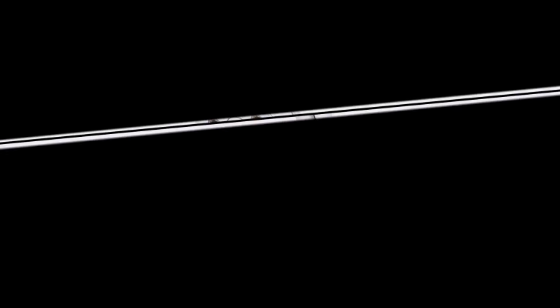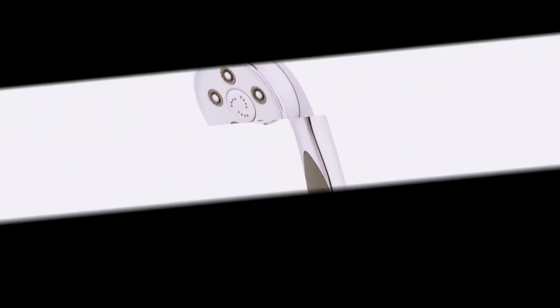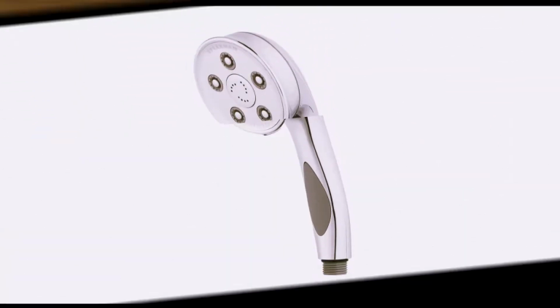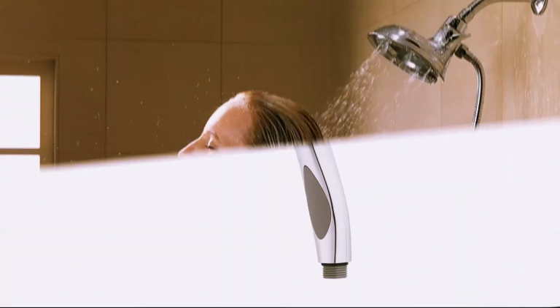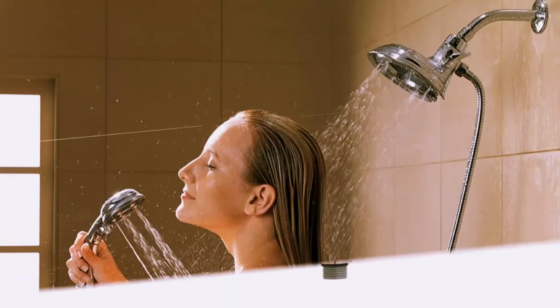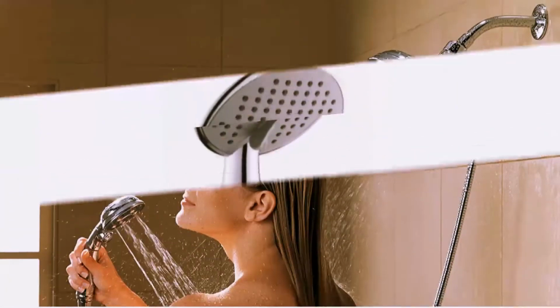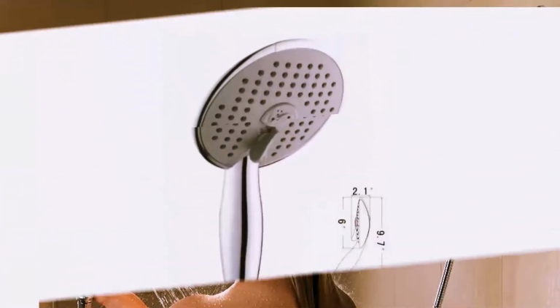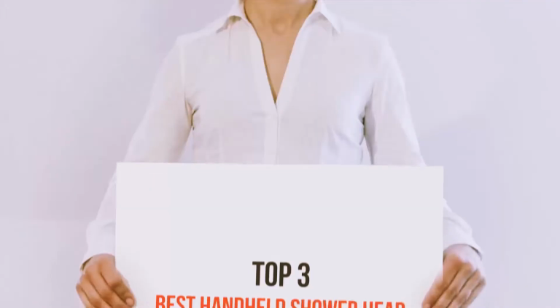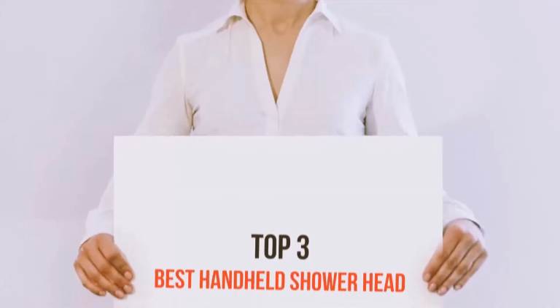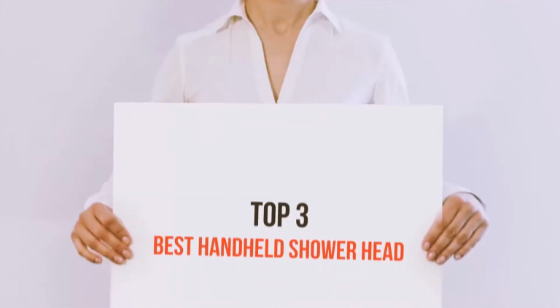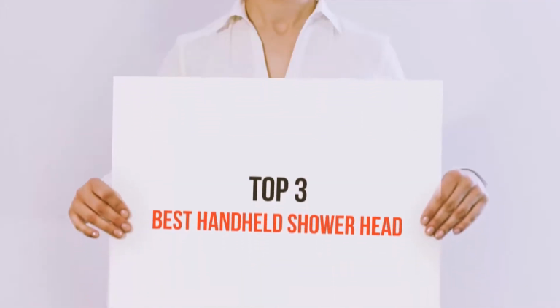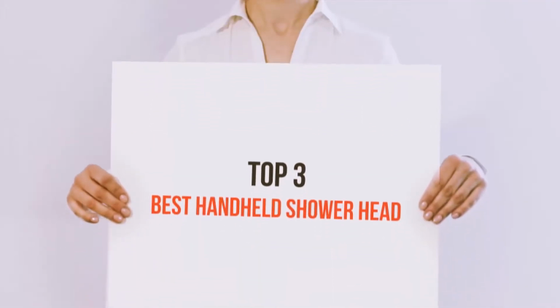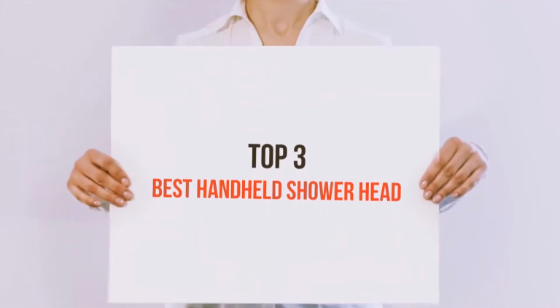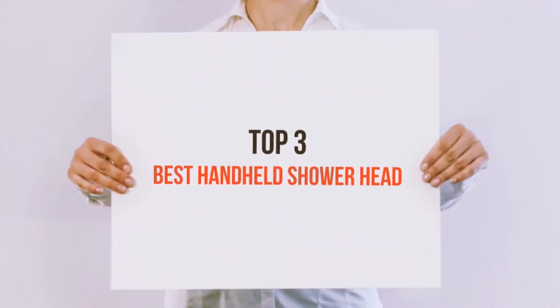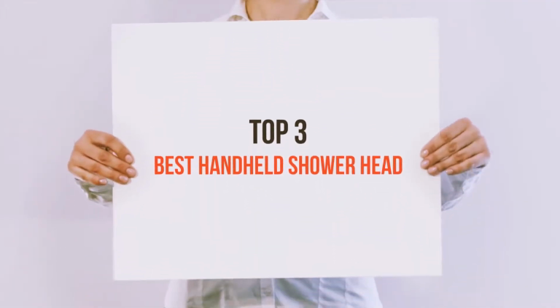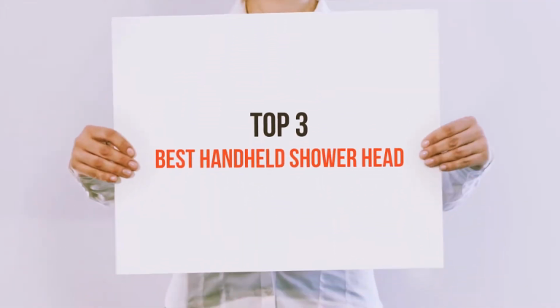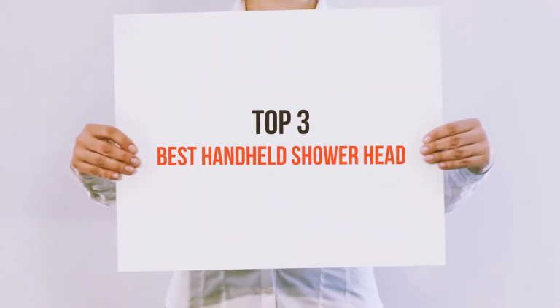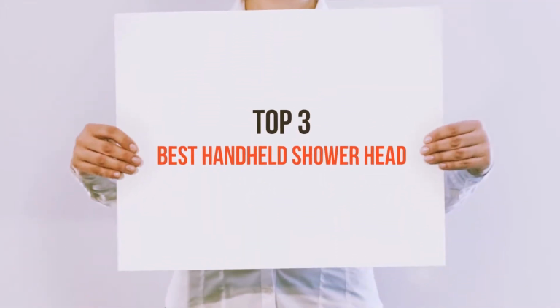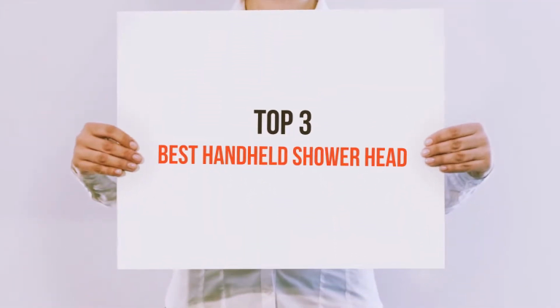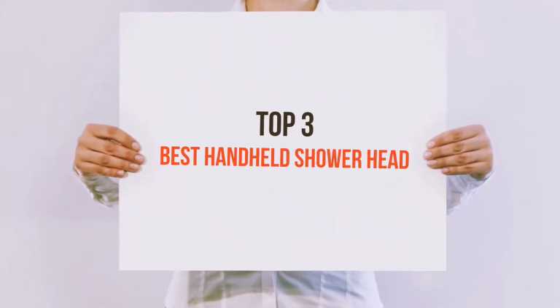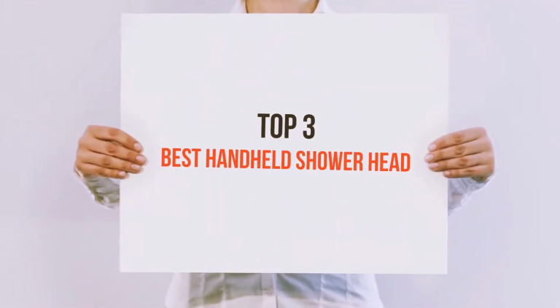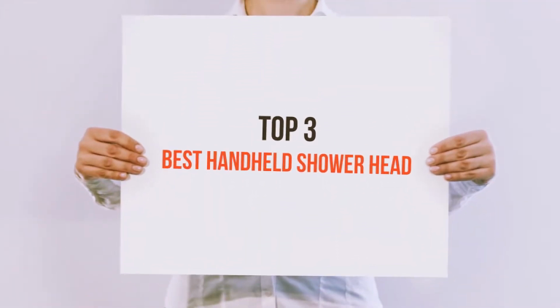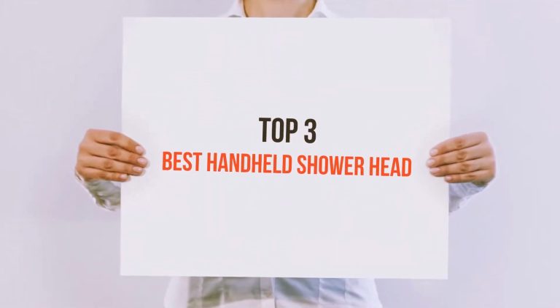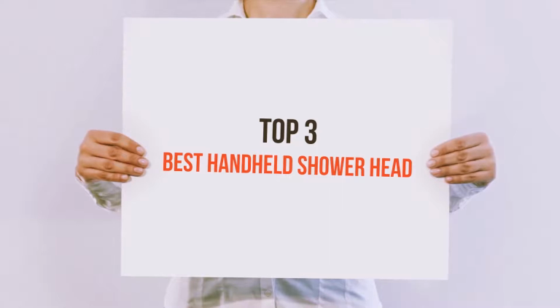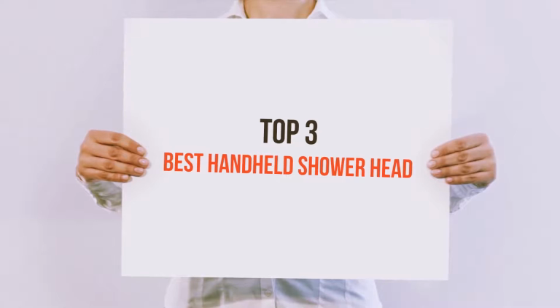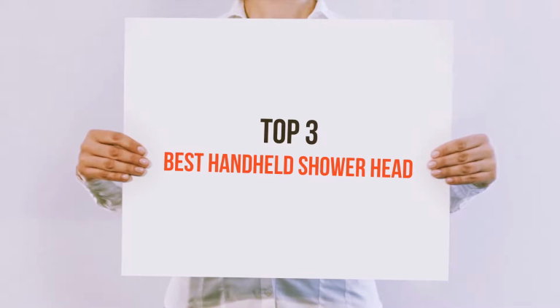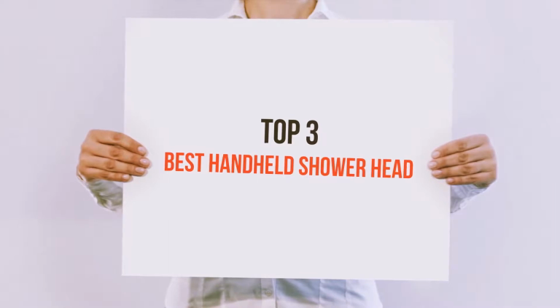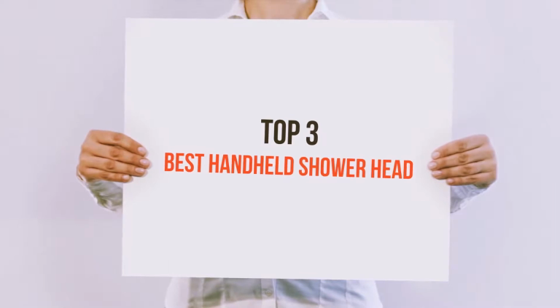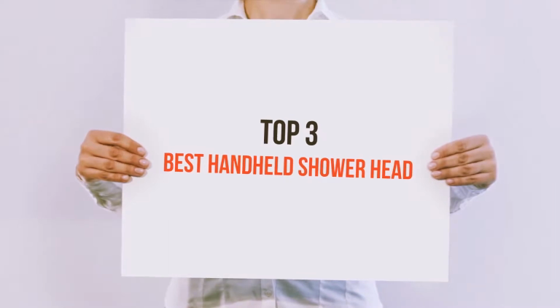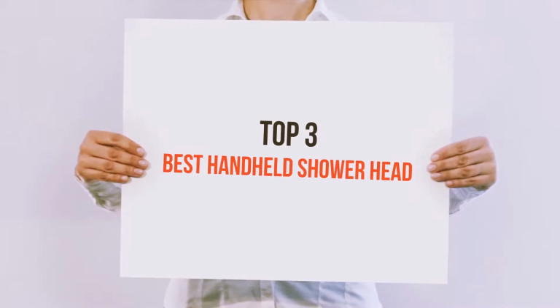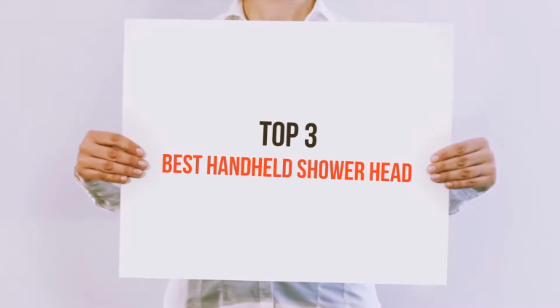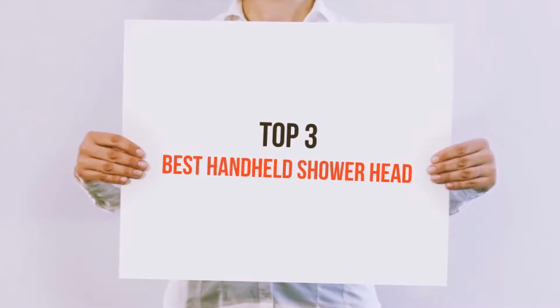Hello guys, welcome back to my channel. Today I'm going to talk about the top 3 best handheld showerheads.